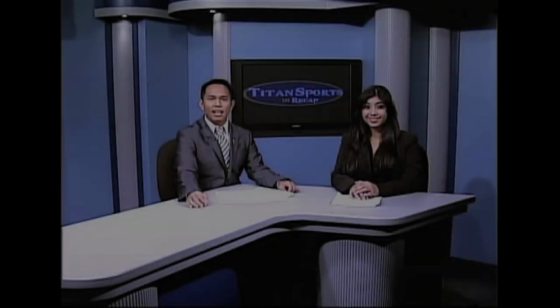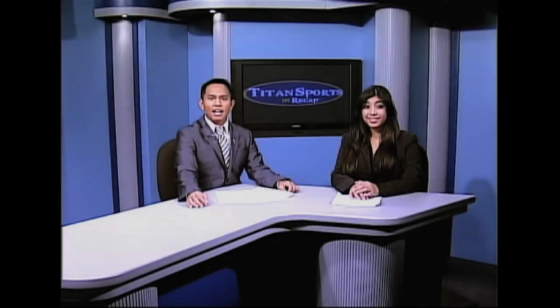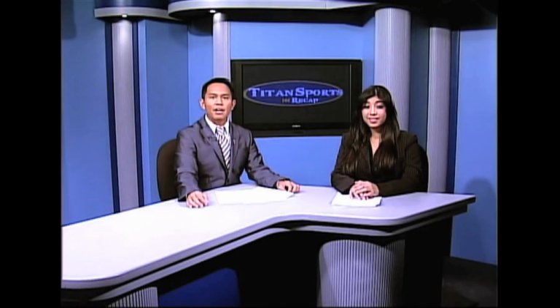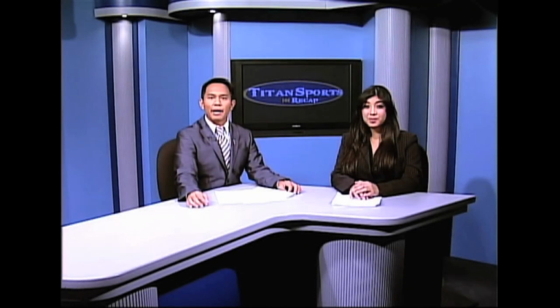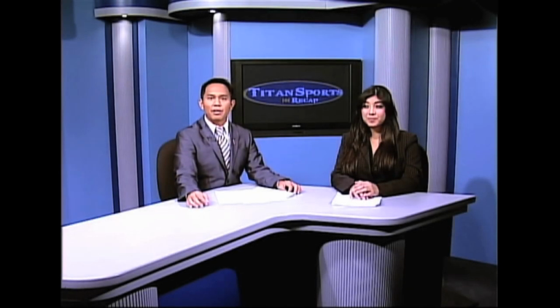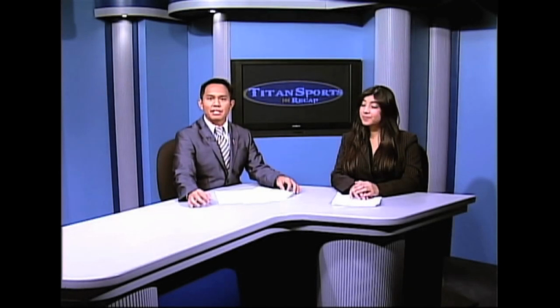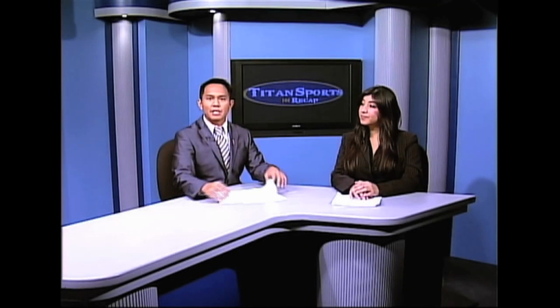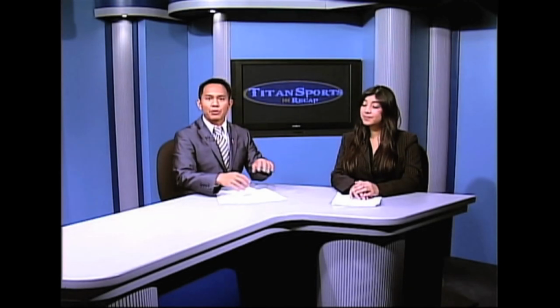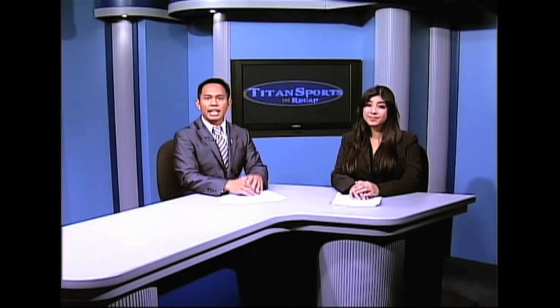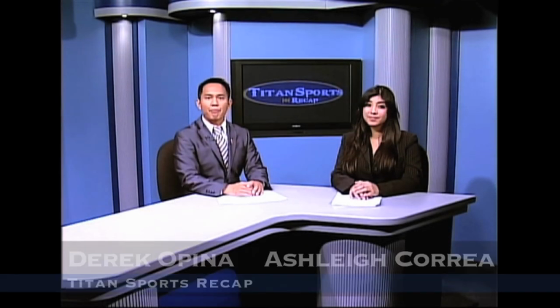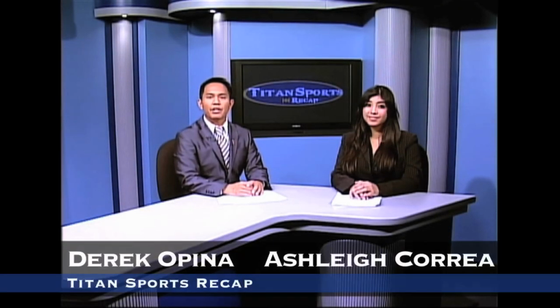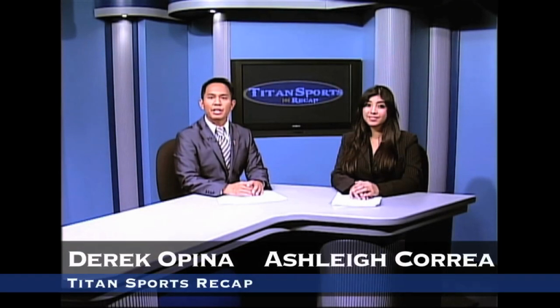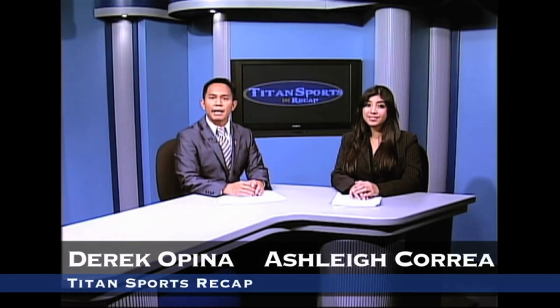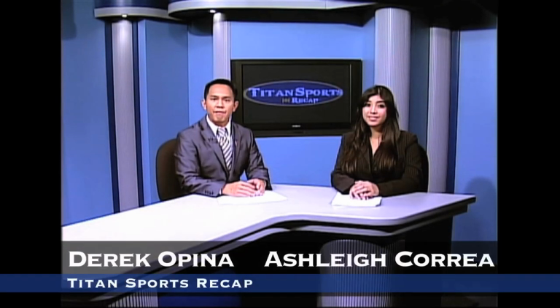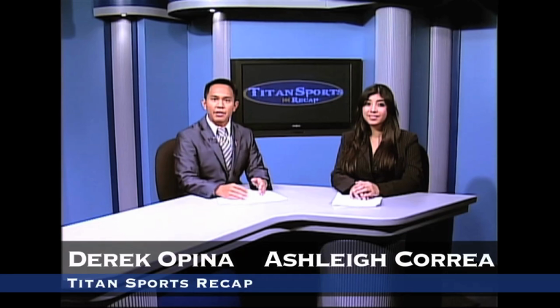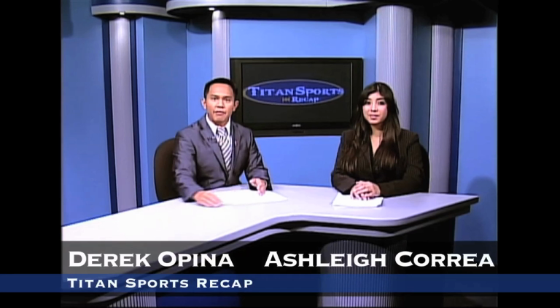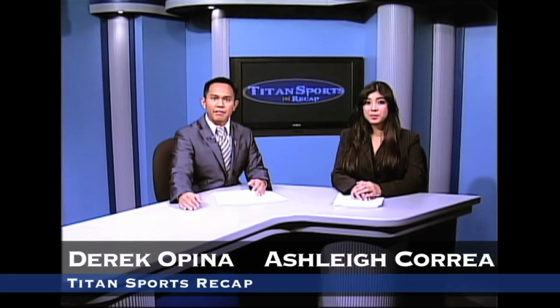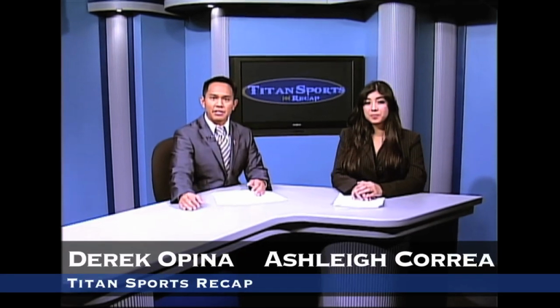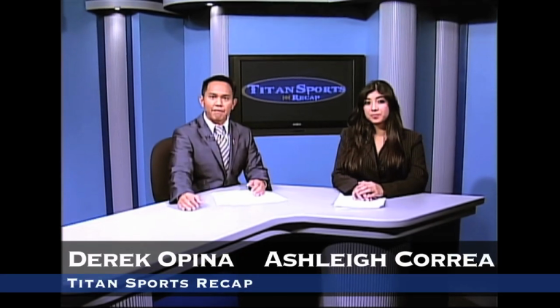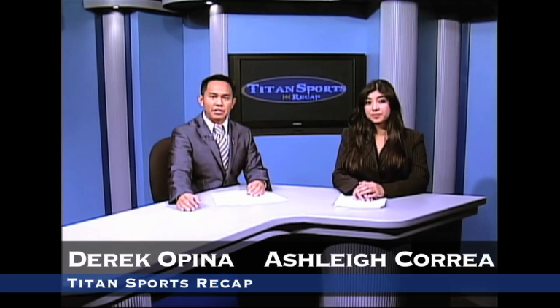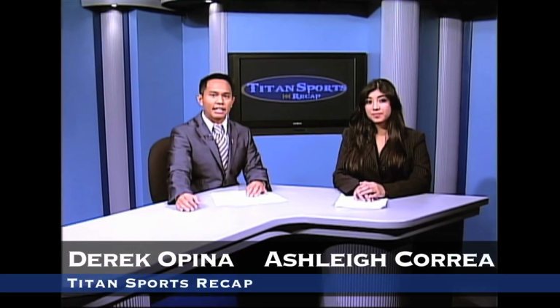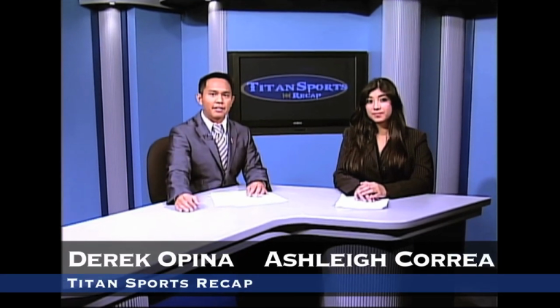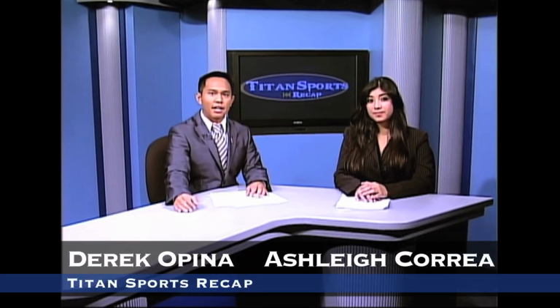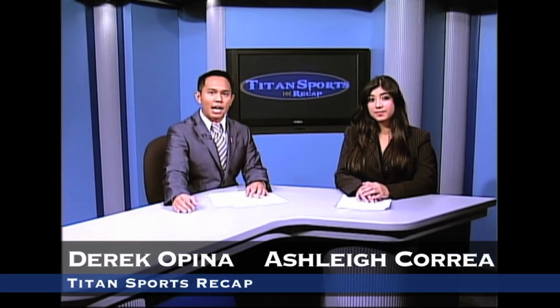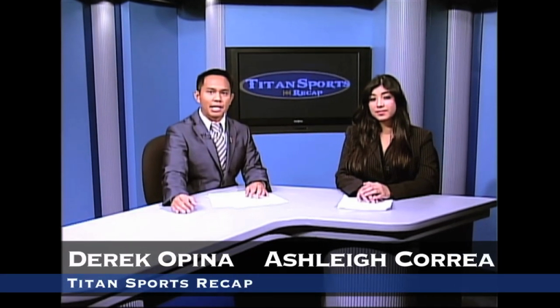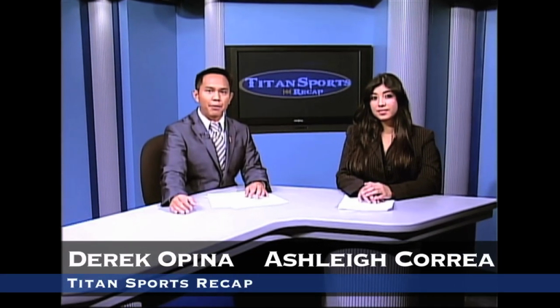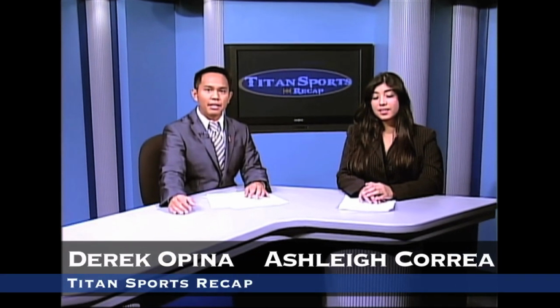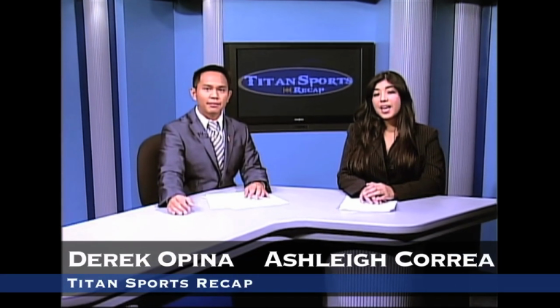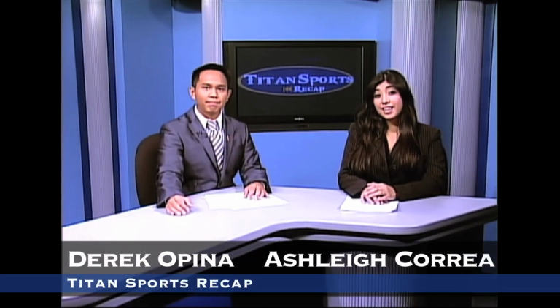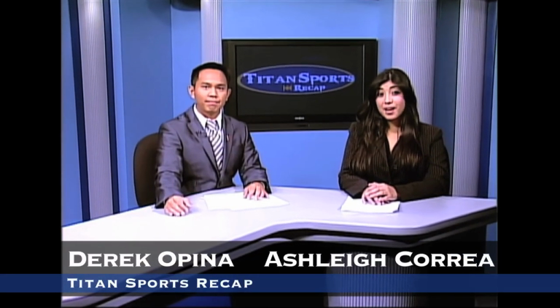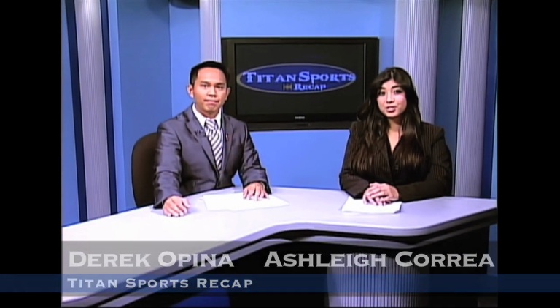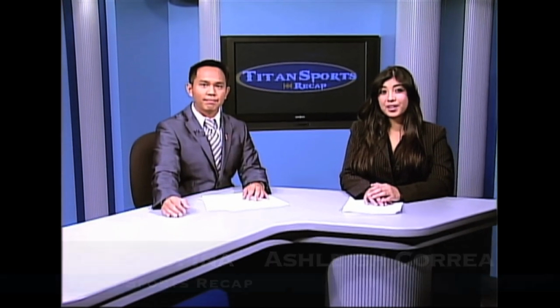Hello, and welcome to Titan Sports Recap, bringing you the best video coverage of Cal State Fullerton Athletics. I'm Derek Opina. And I'm Ashley Correa.